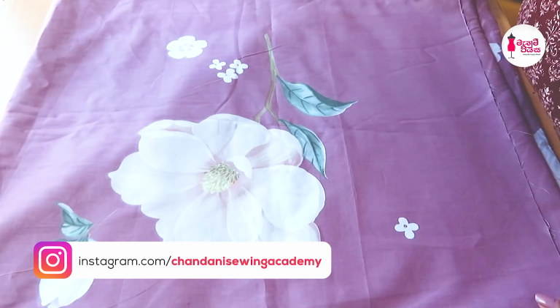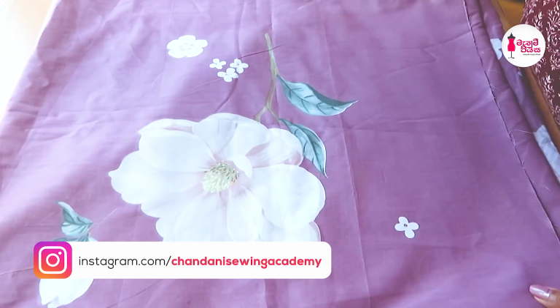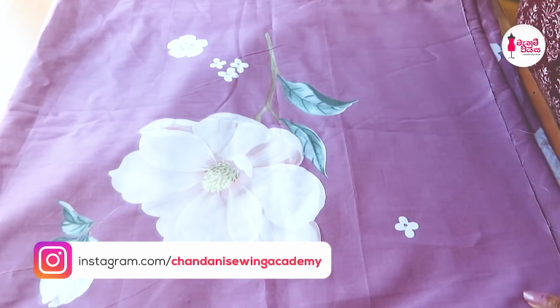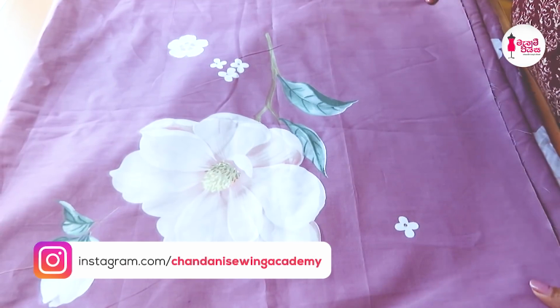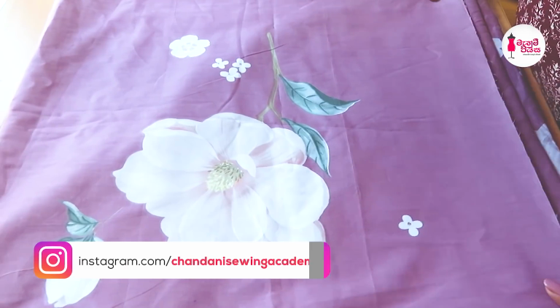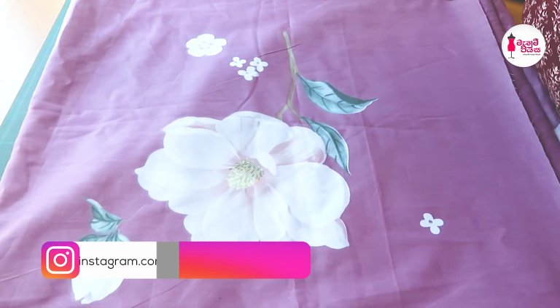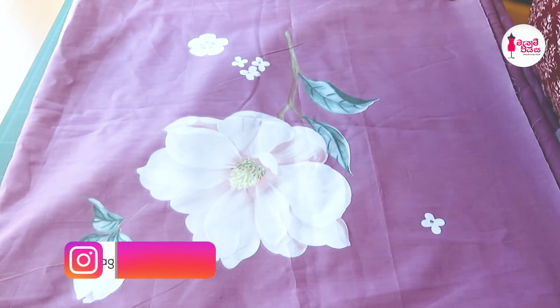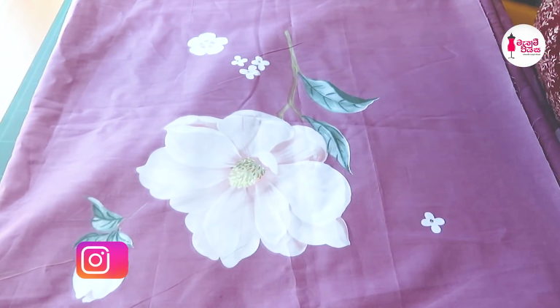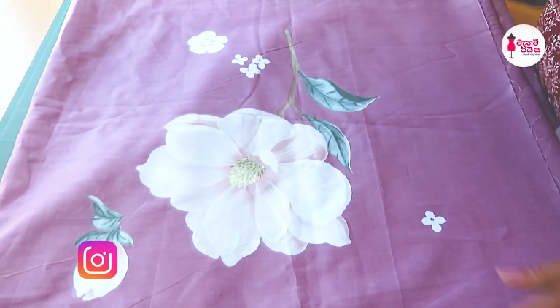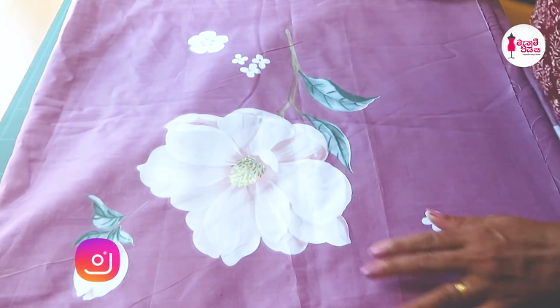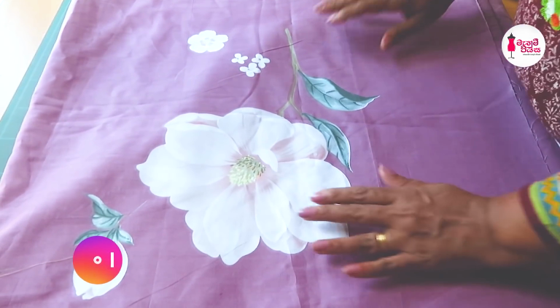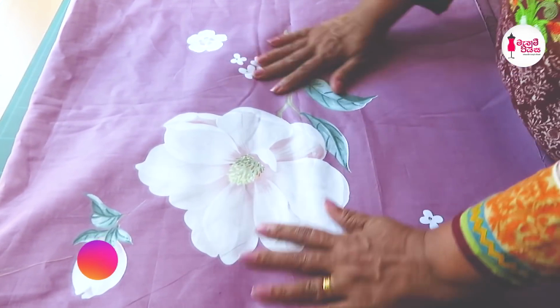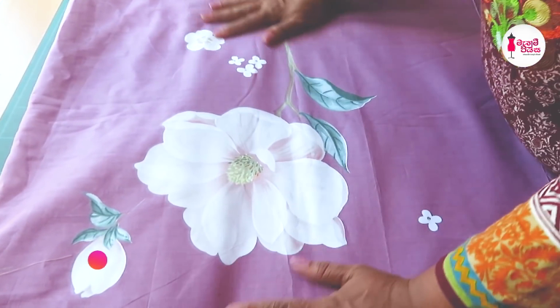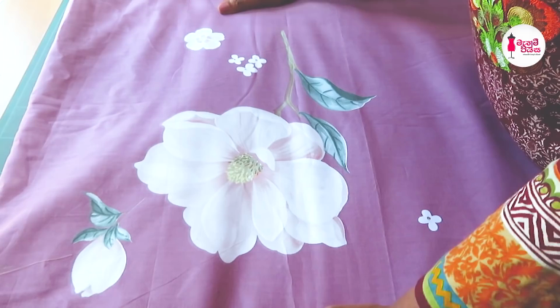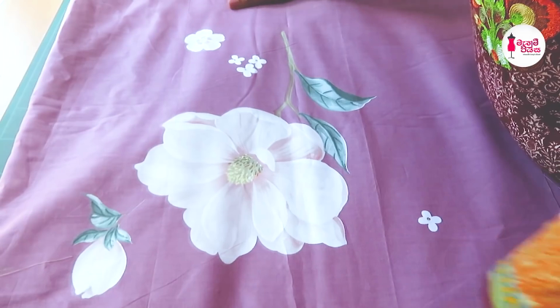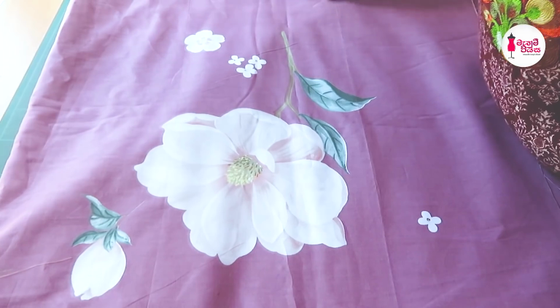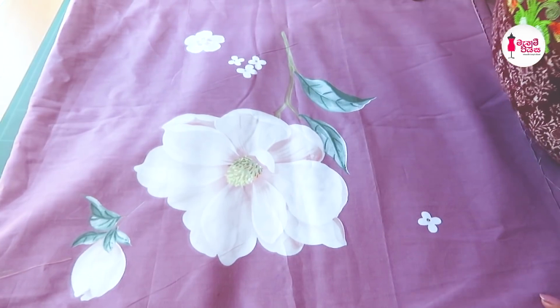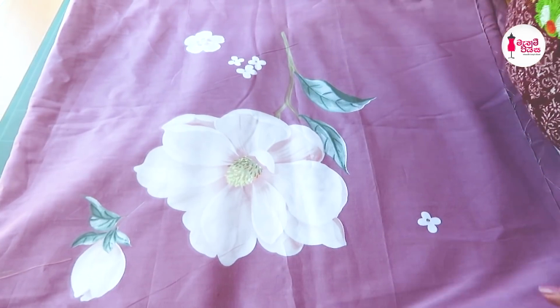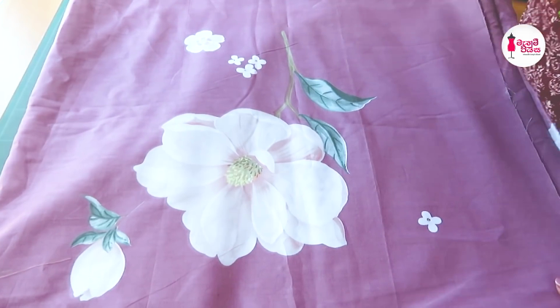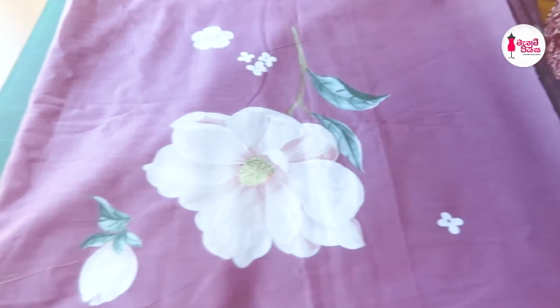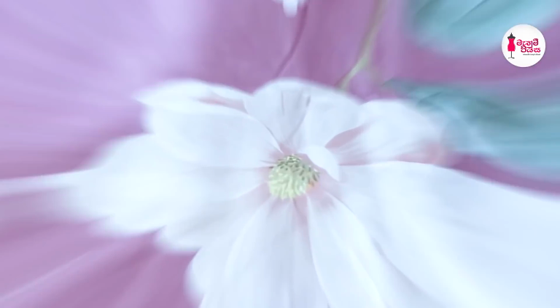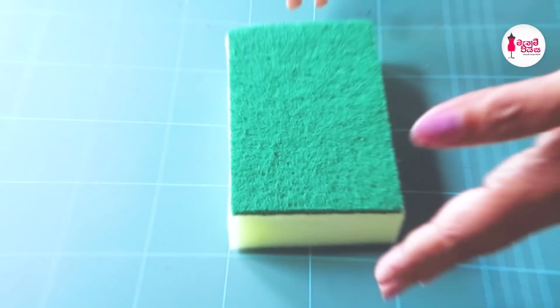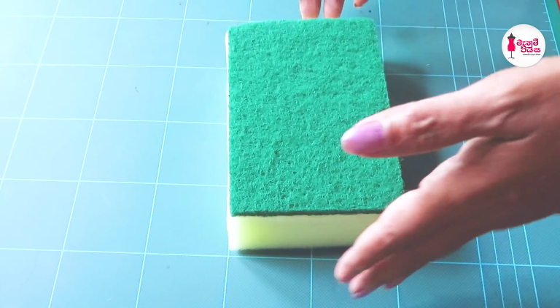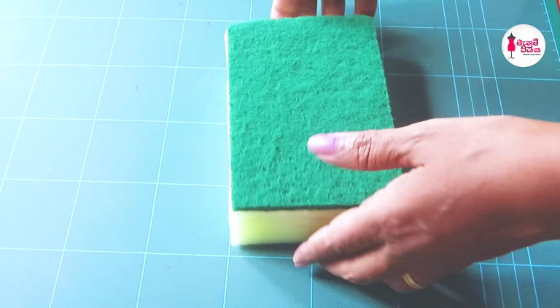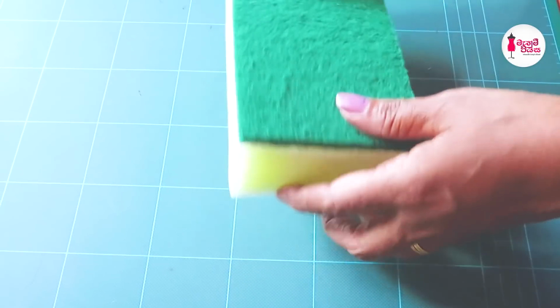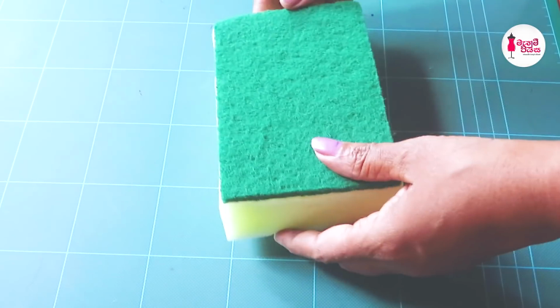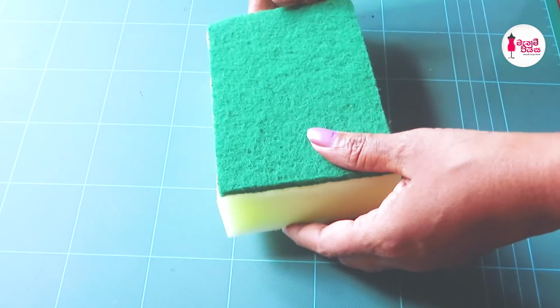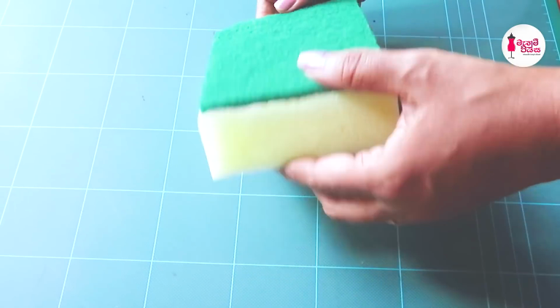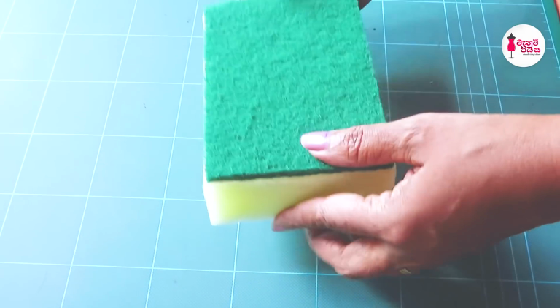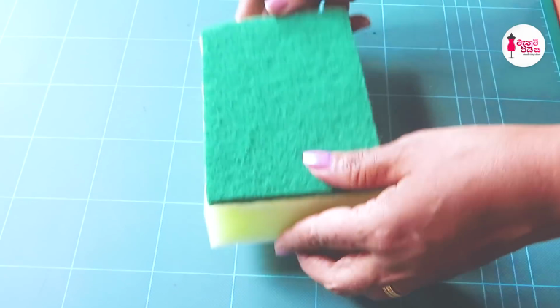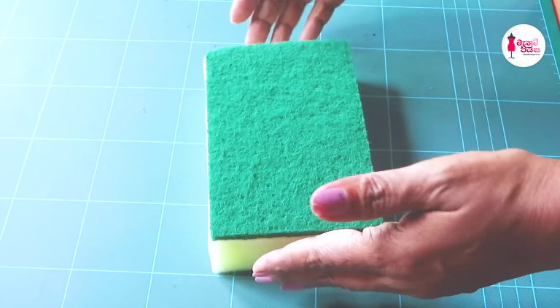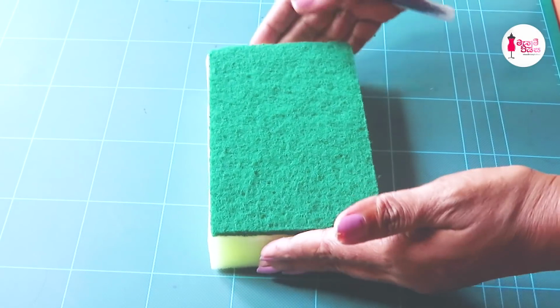If you want to use the brush, you will need to remove the brush. I don't want to use the brush with a sponge.